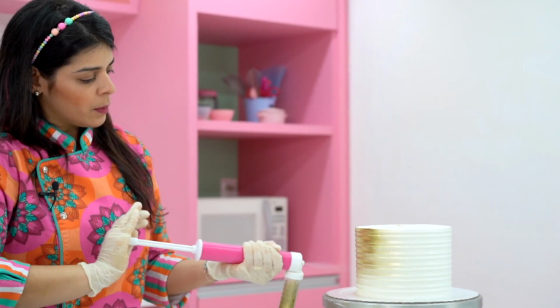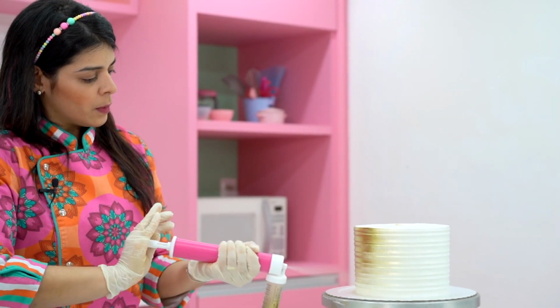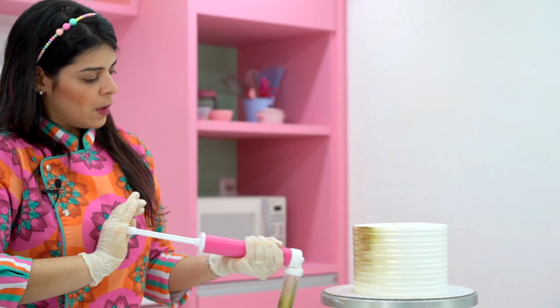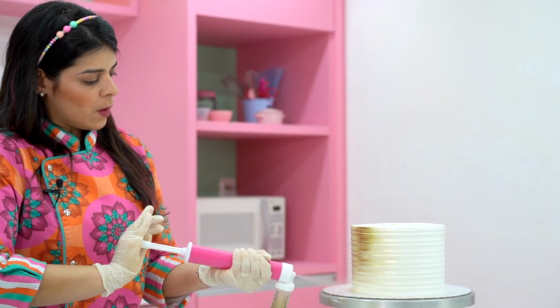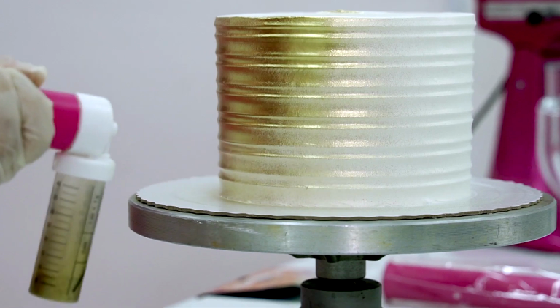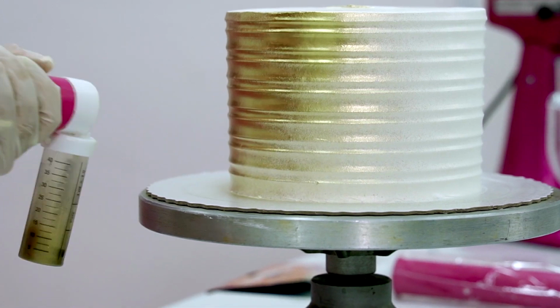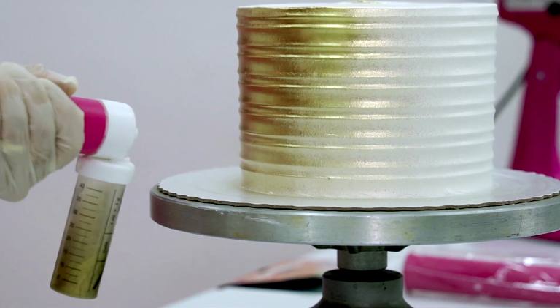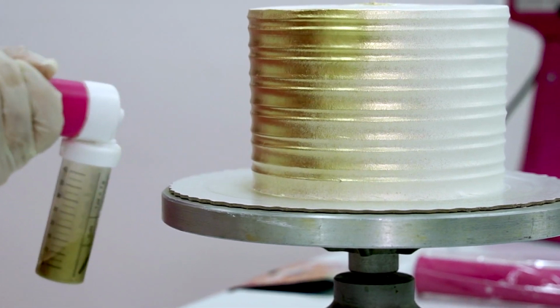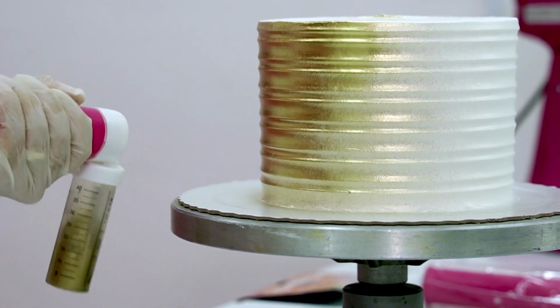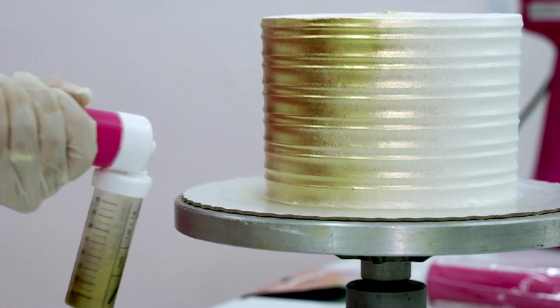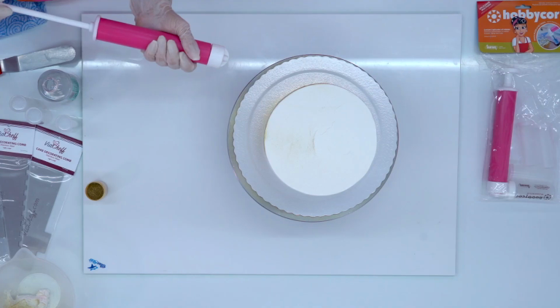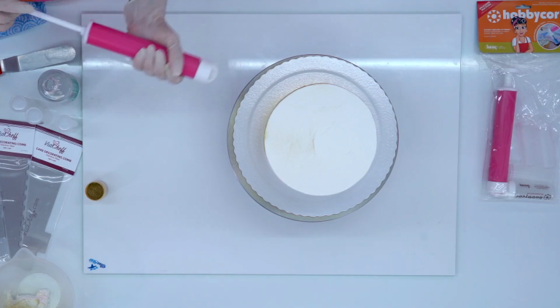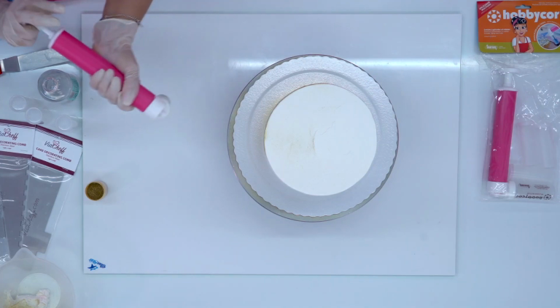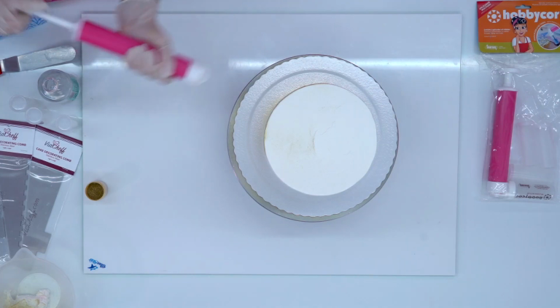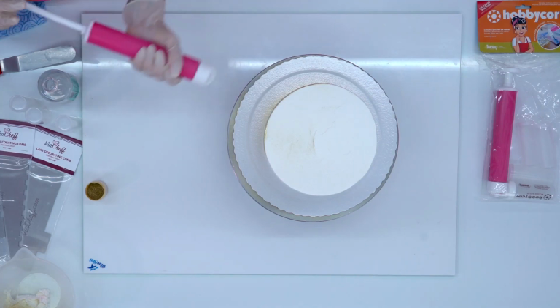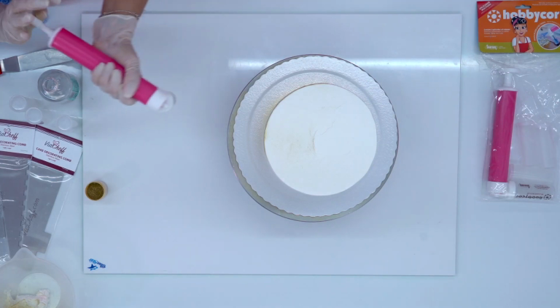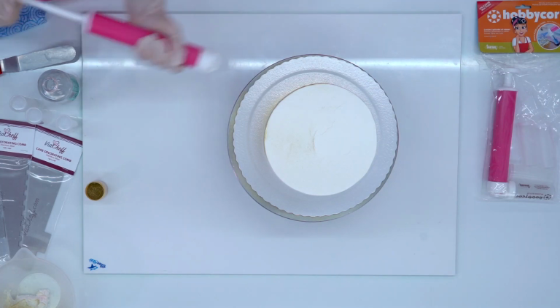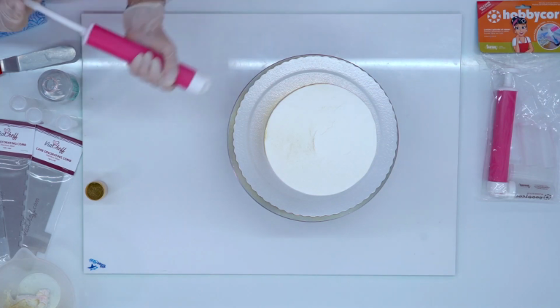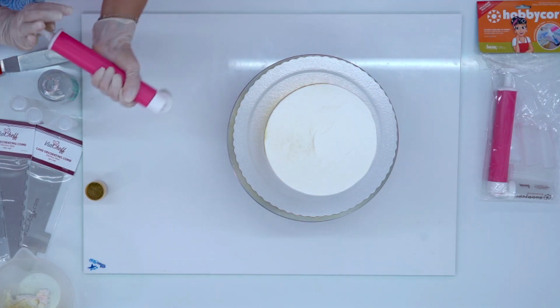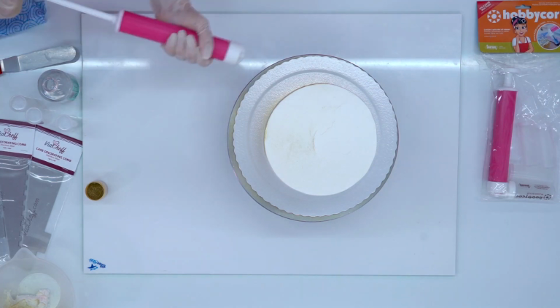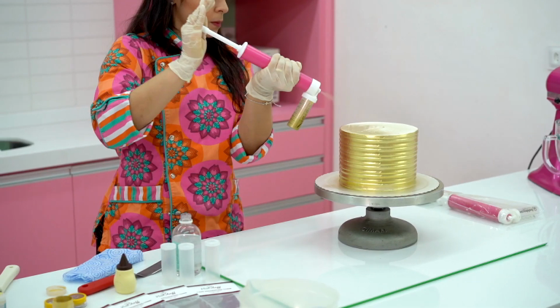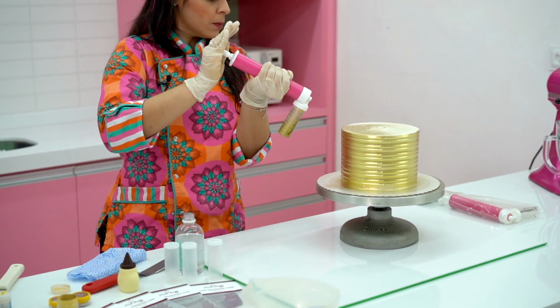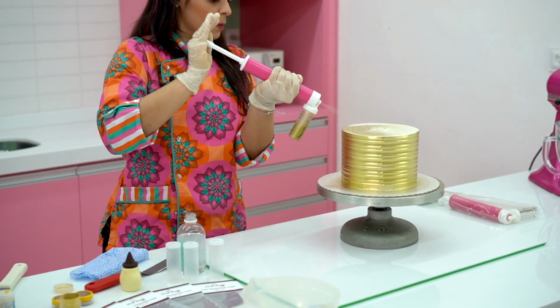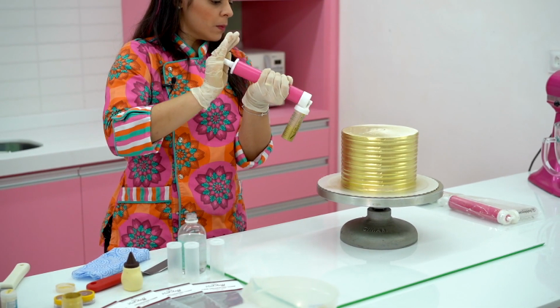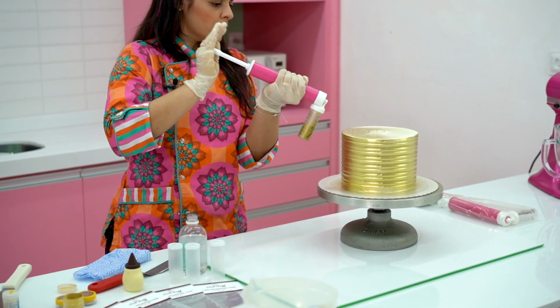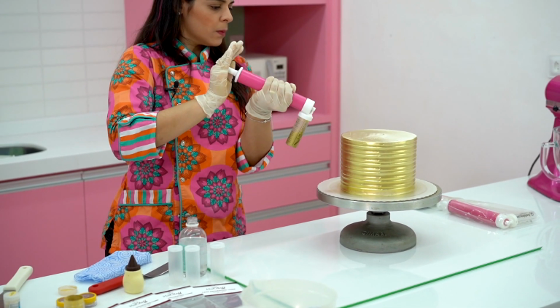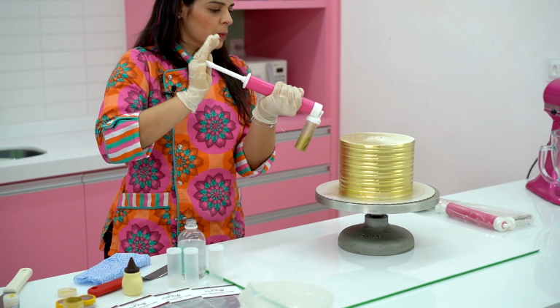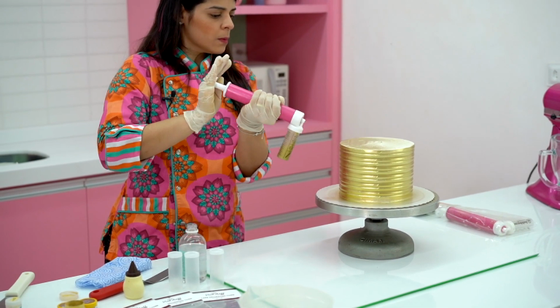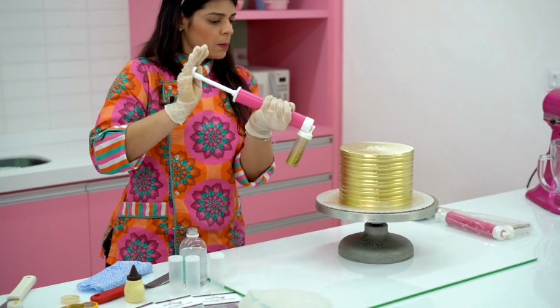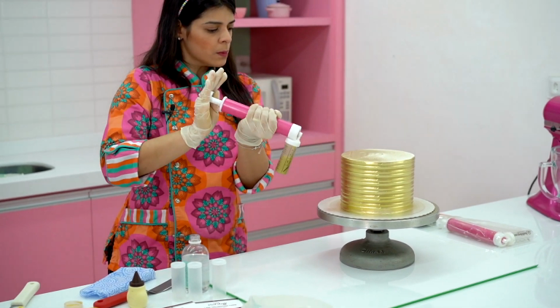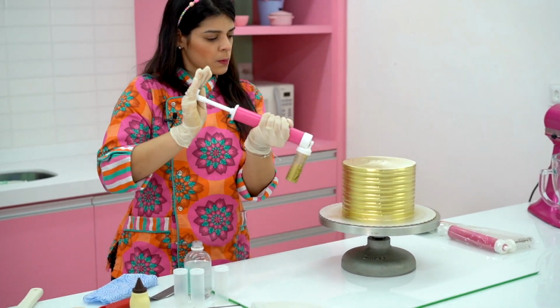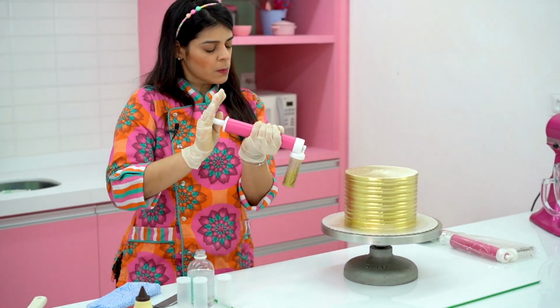By moving the airbrush continuously, the paint covers a larger area. Look at the beautiful, even effect you get.